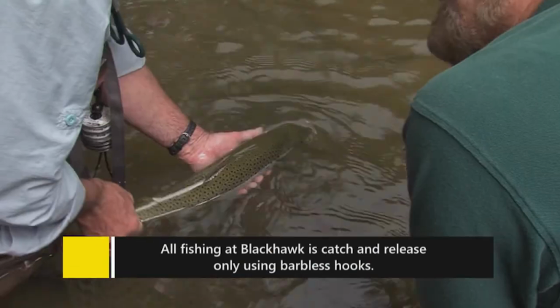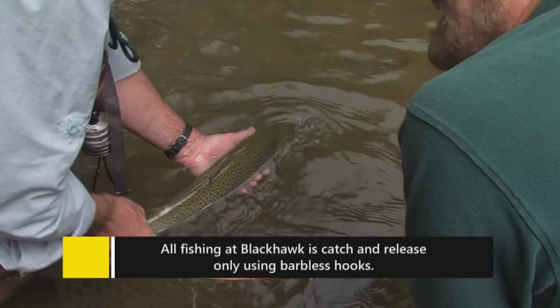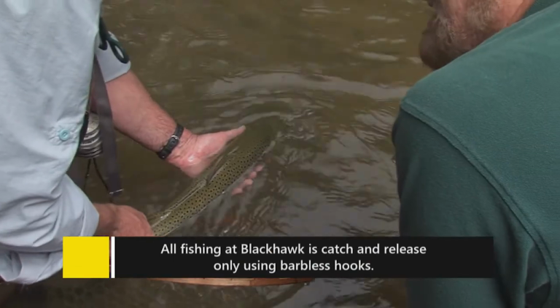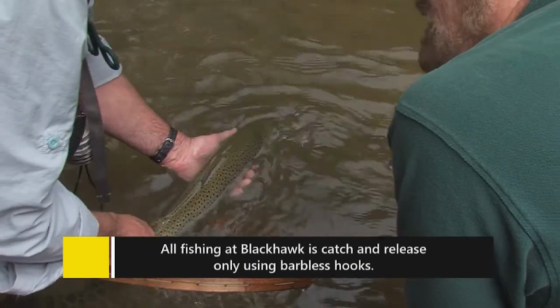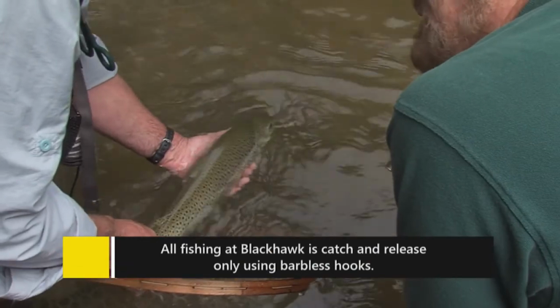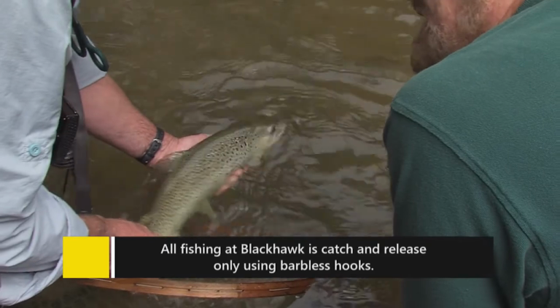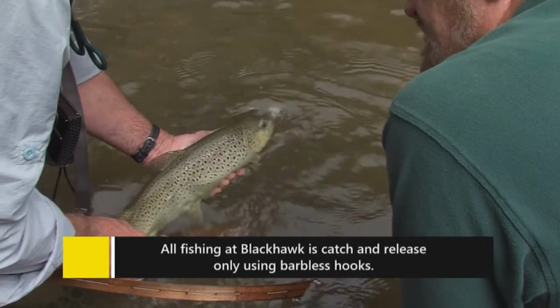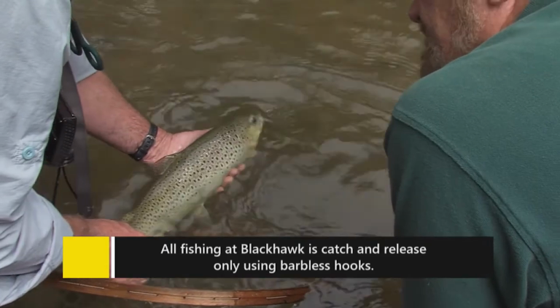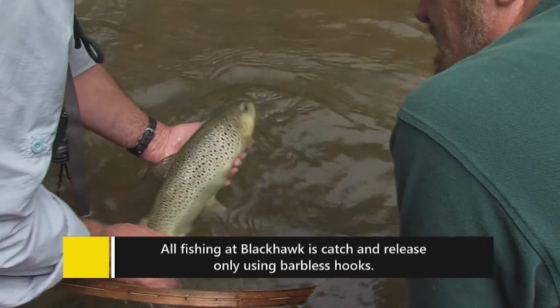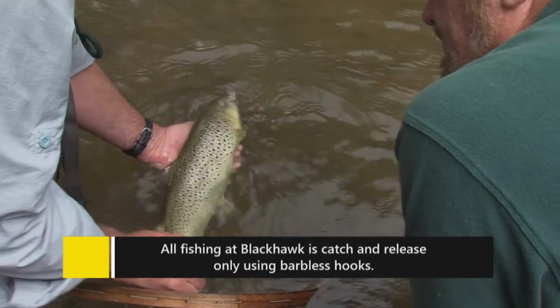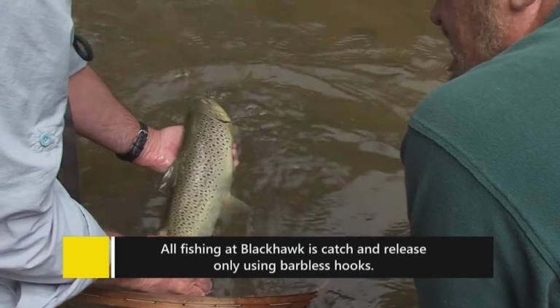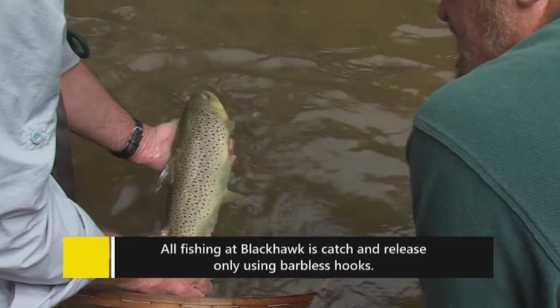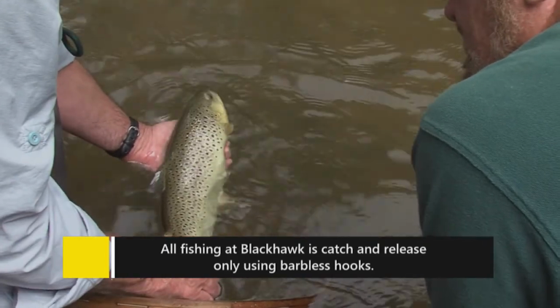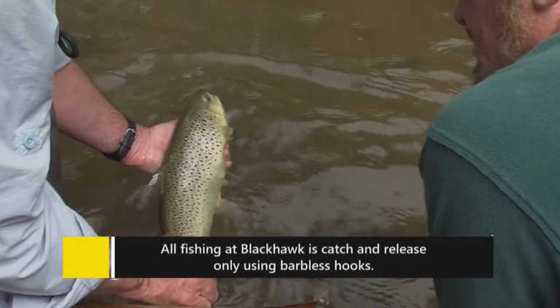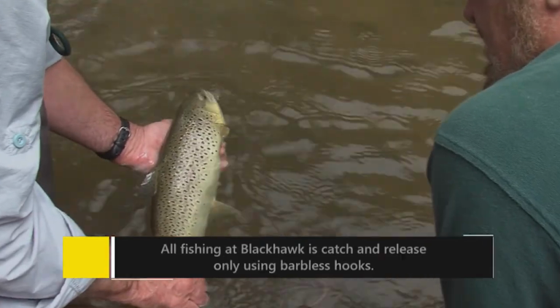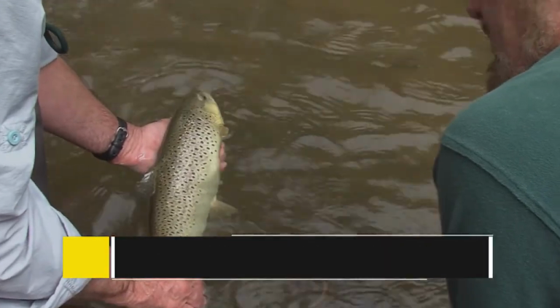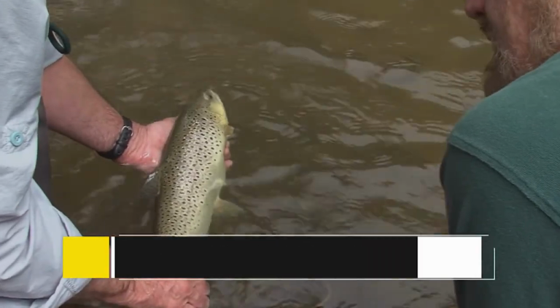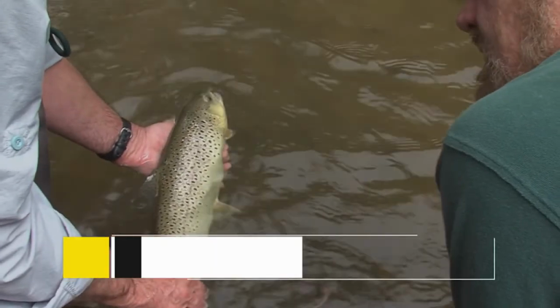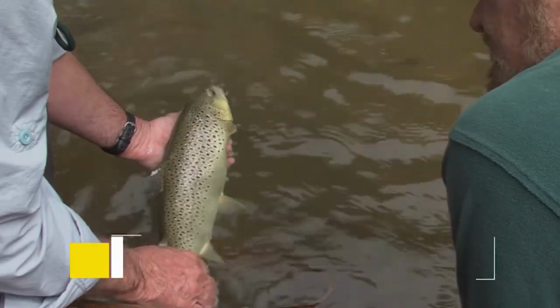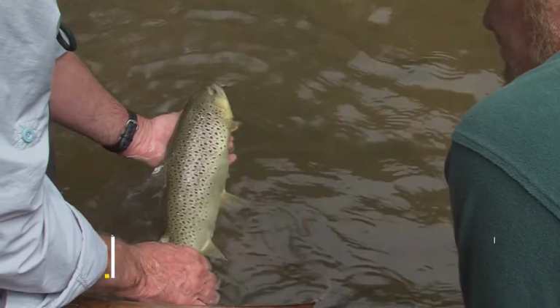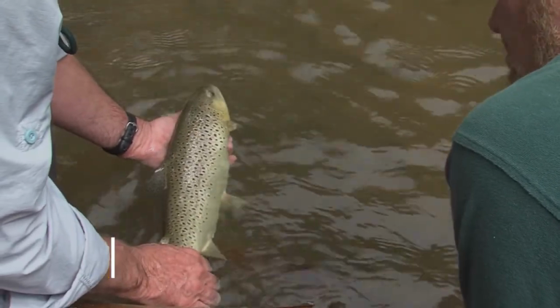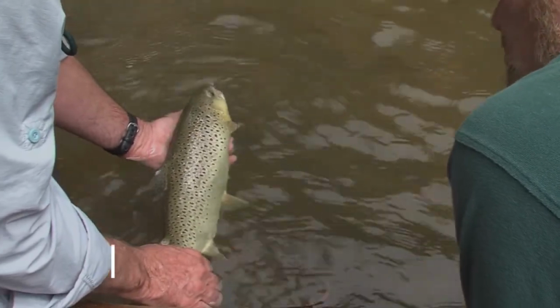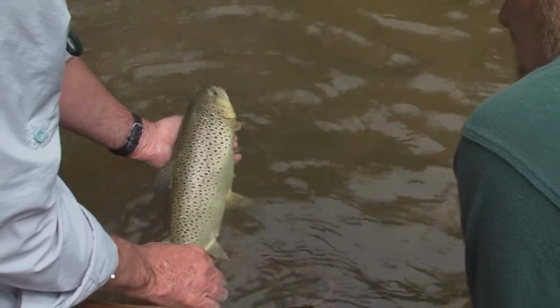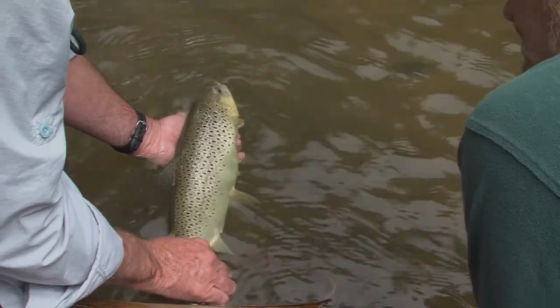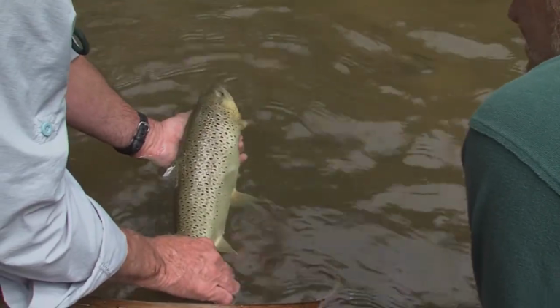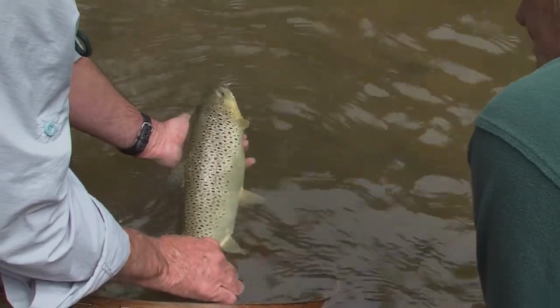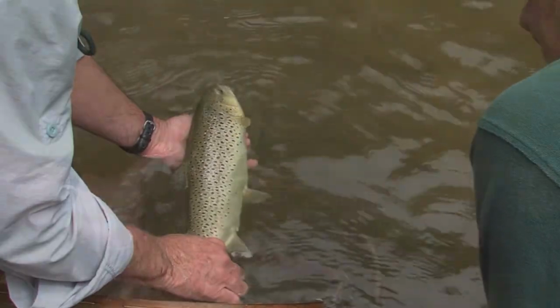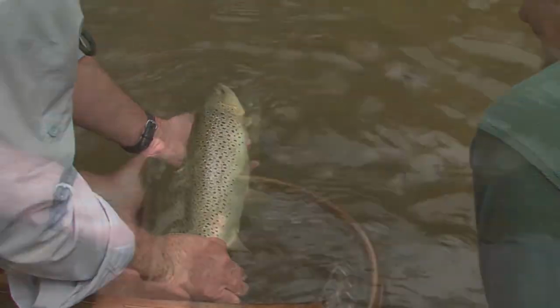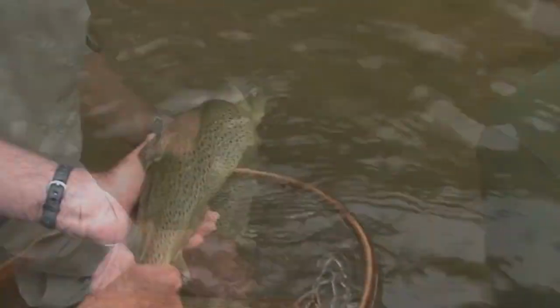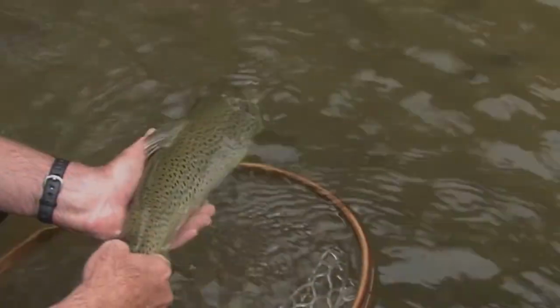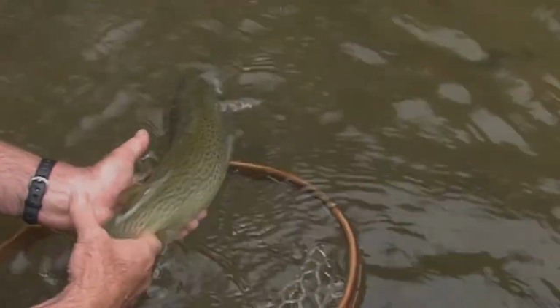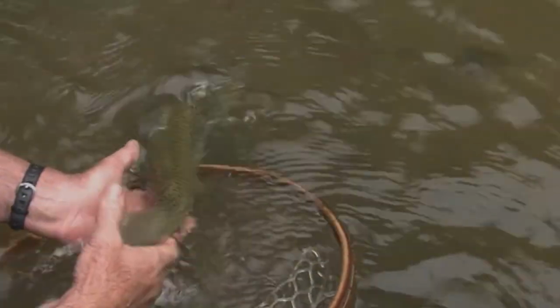Last question — how old is that fish probably? Probably two years, maybe two and a half. Okay, let's let him go.